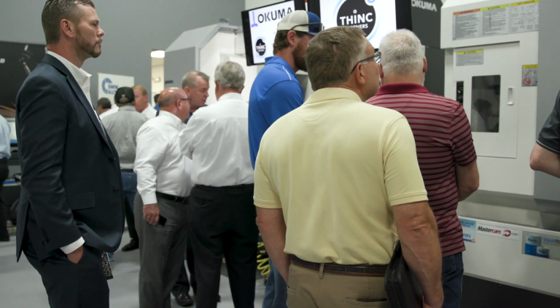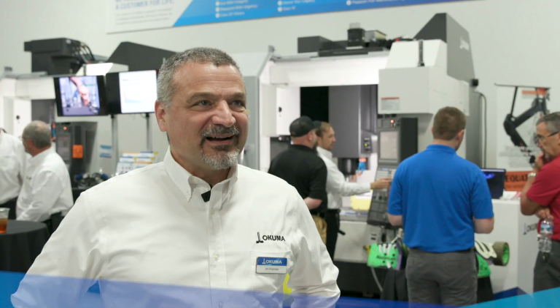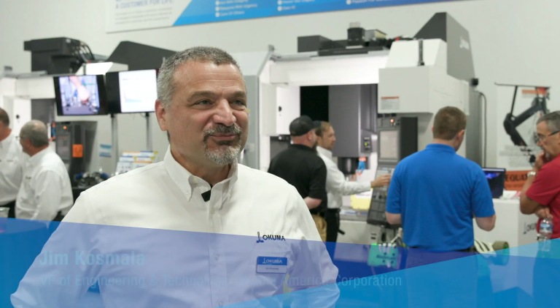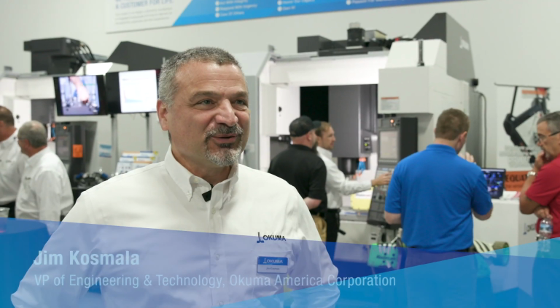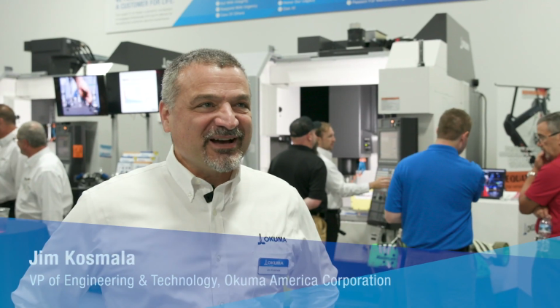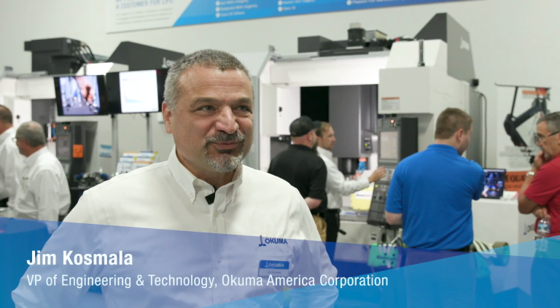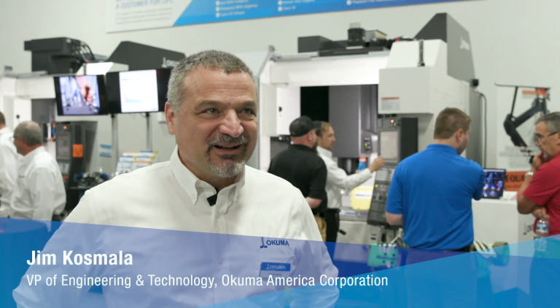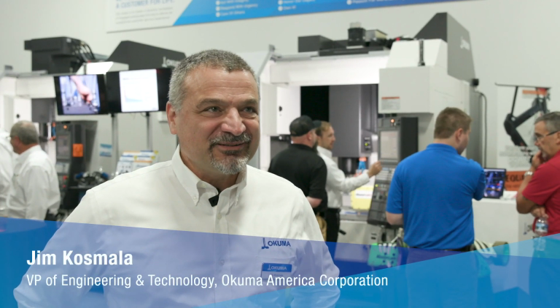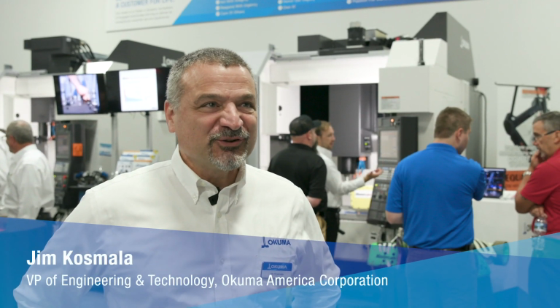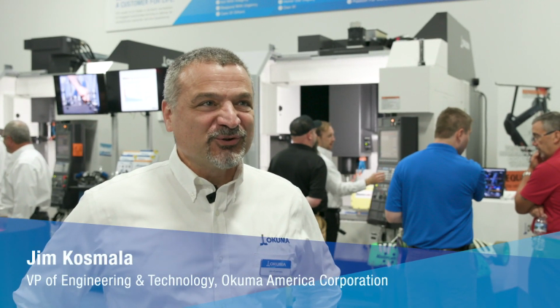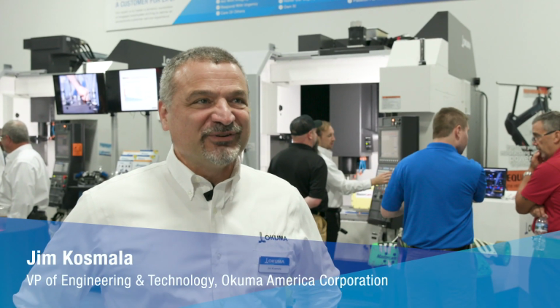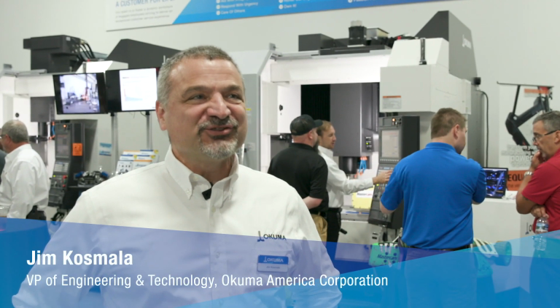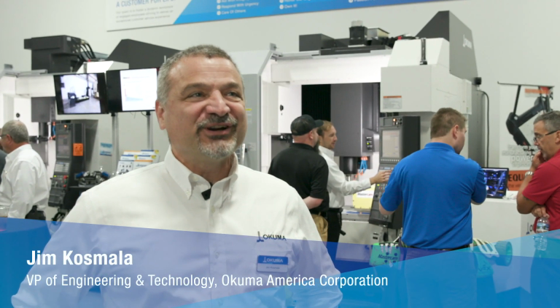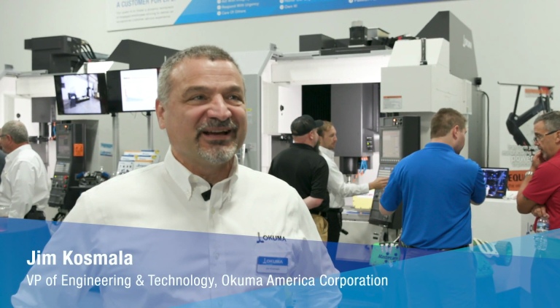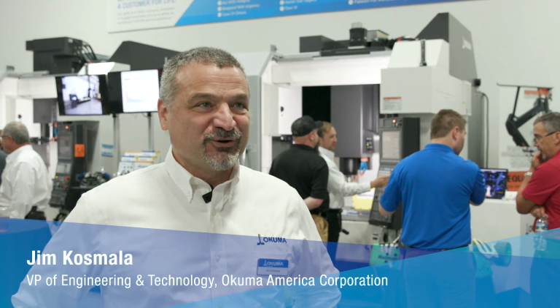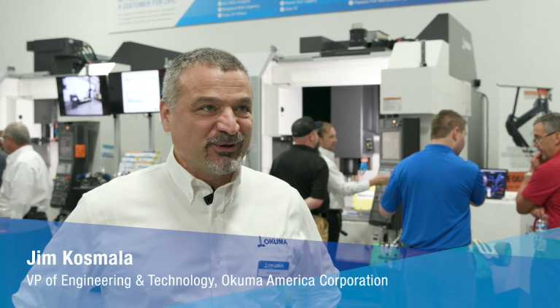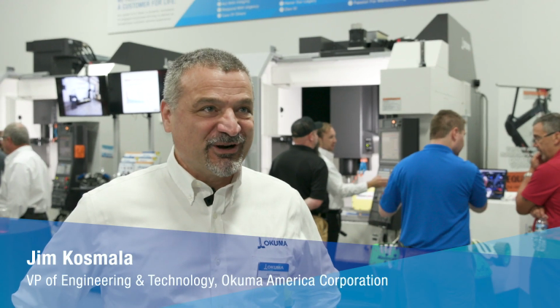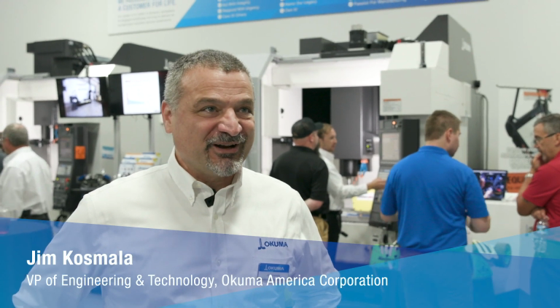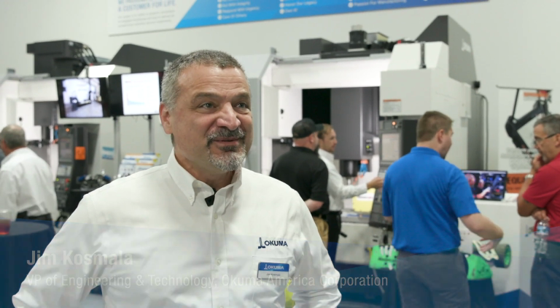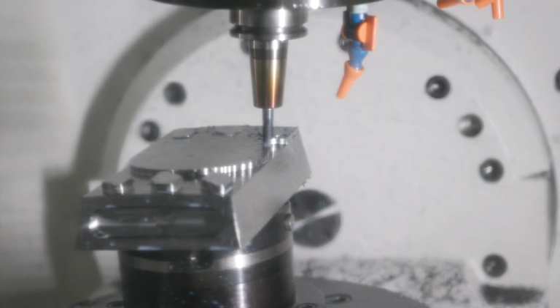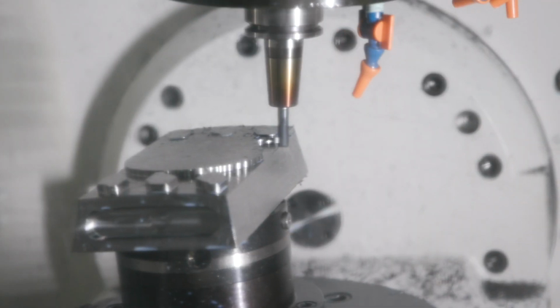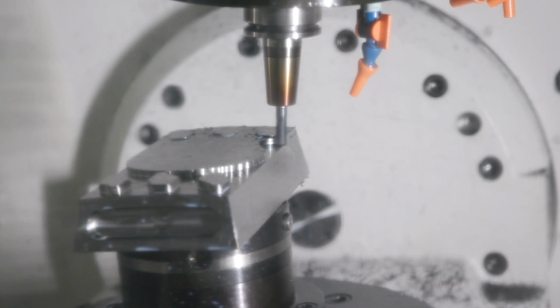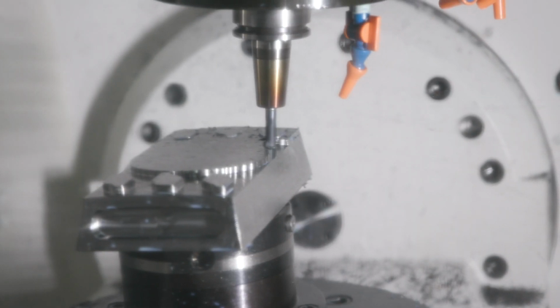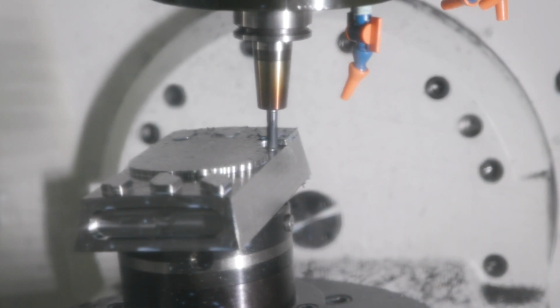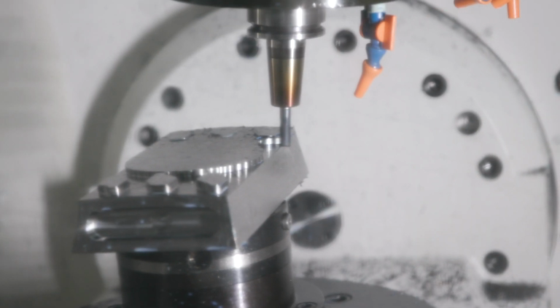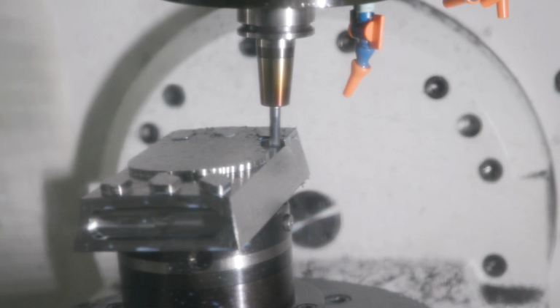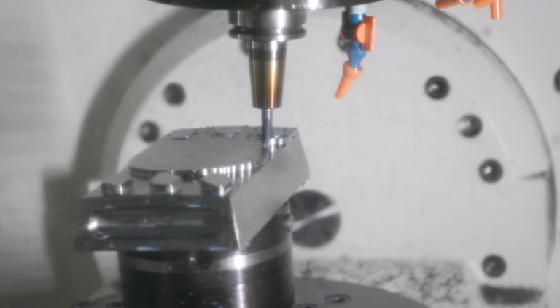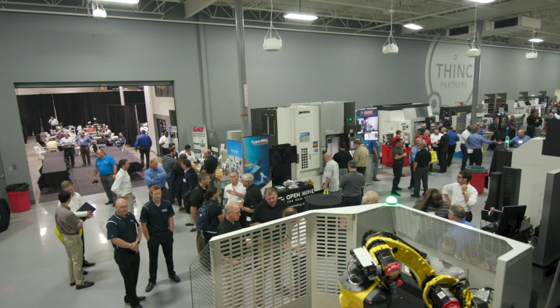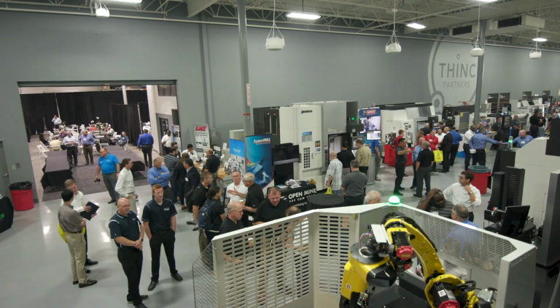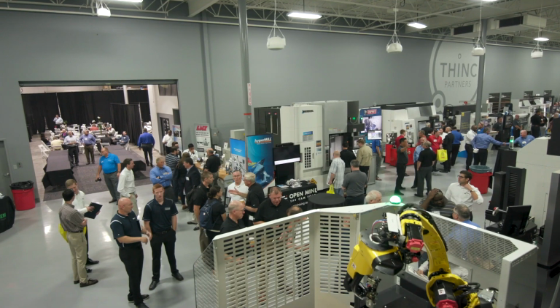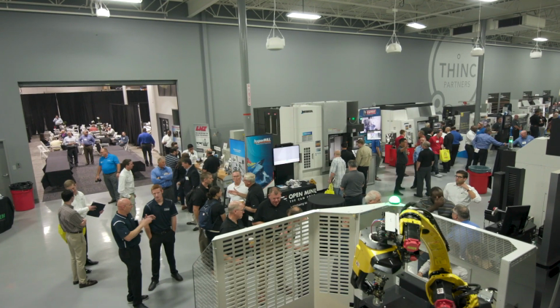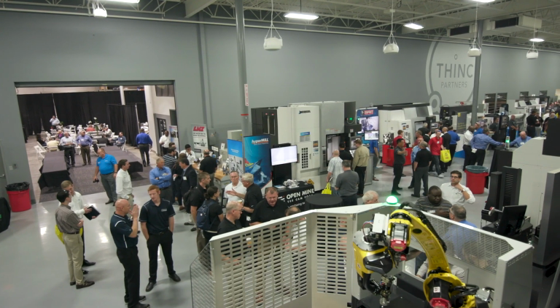I'm Jim Kozmala, Vice President of Engineering at Akuma America. We're here at our headquarters in Charlotte, North Carolina.